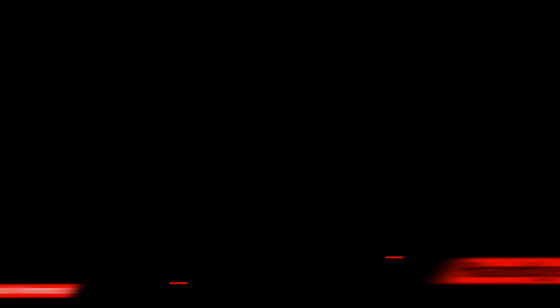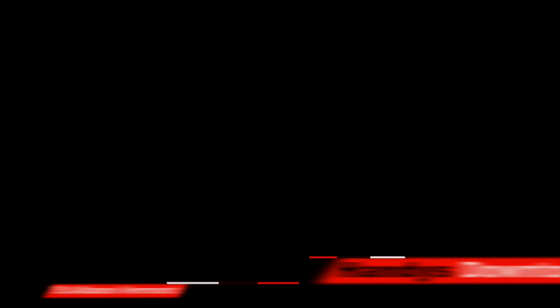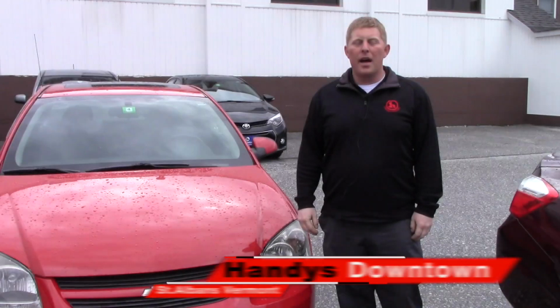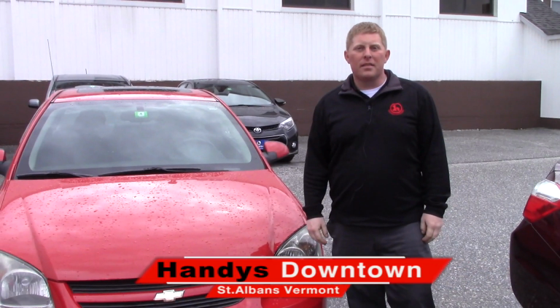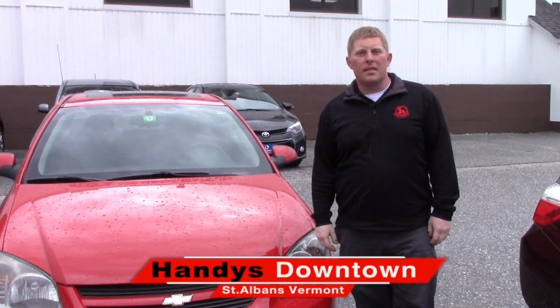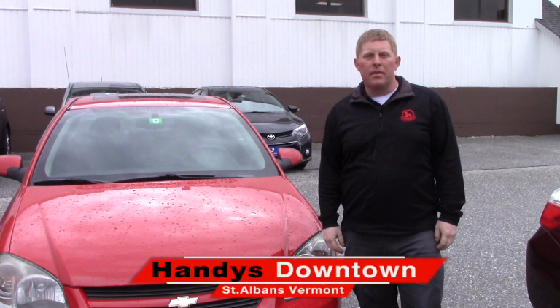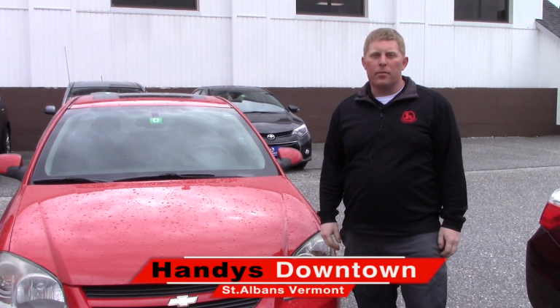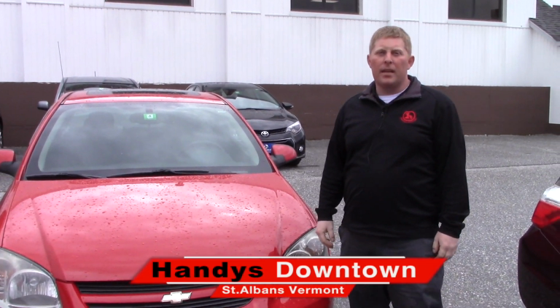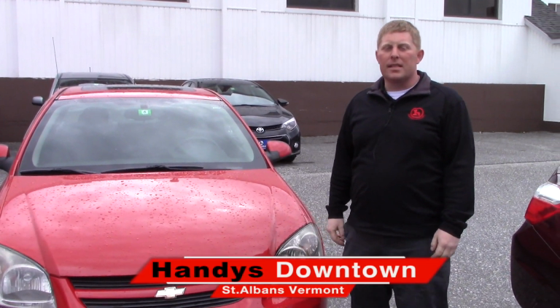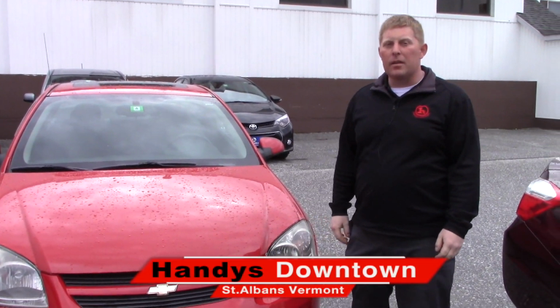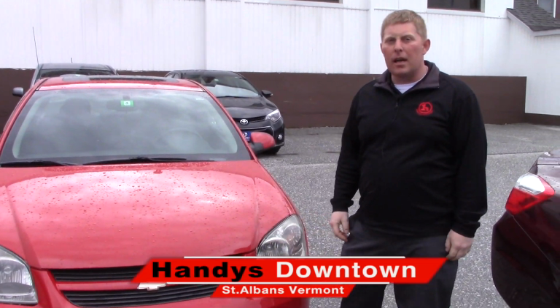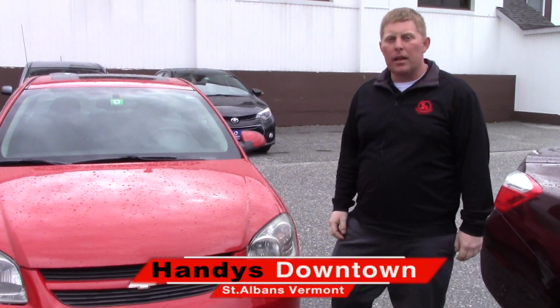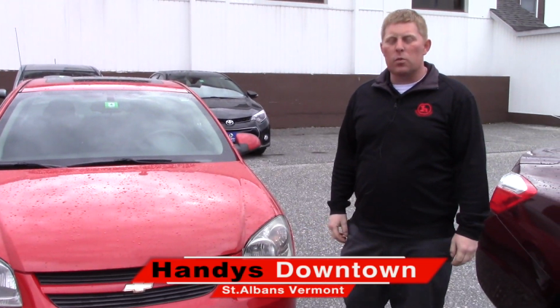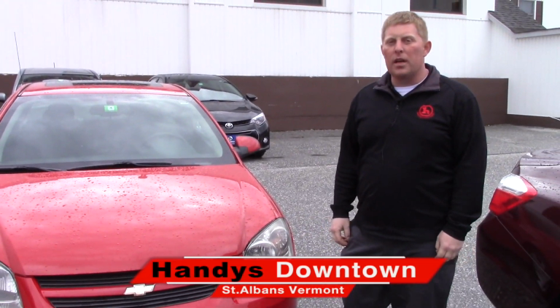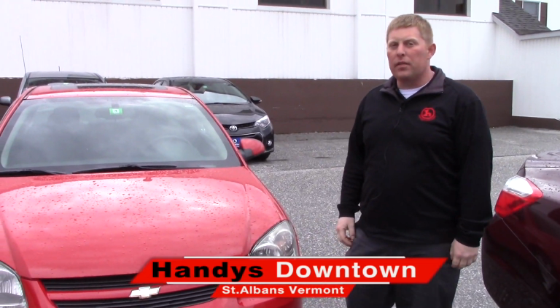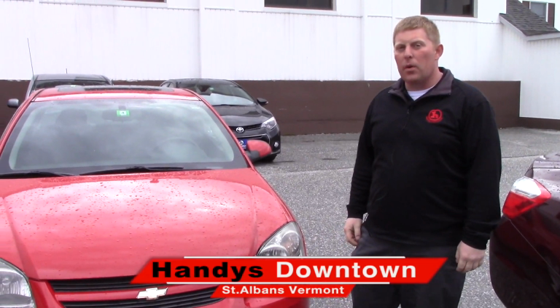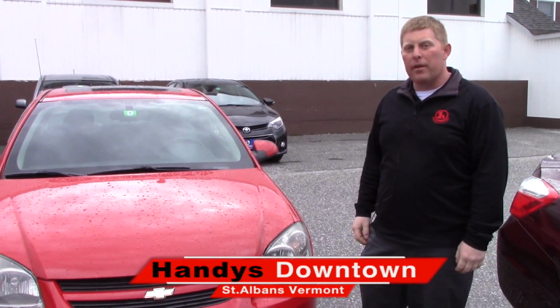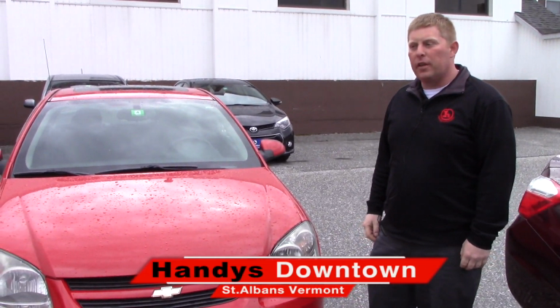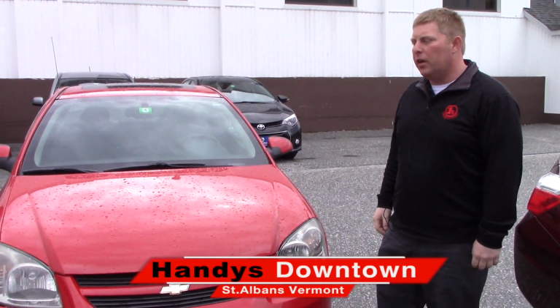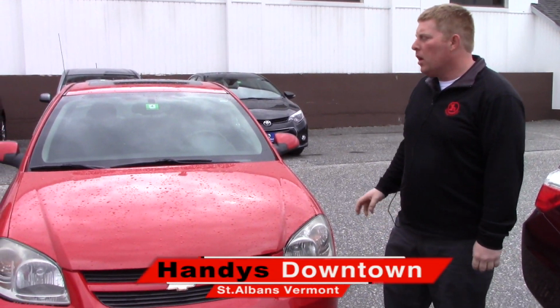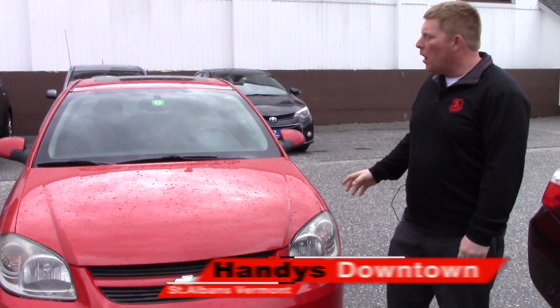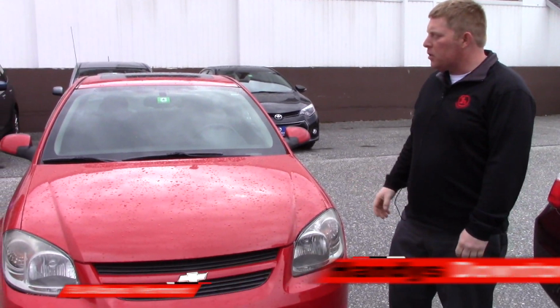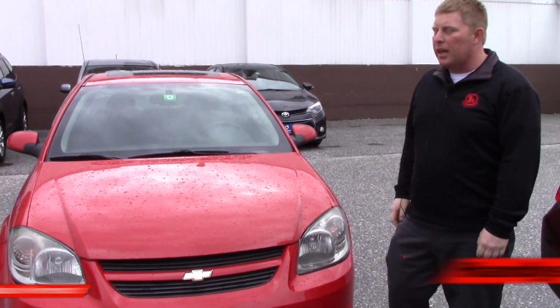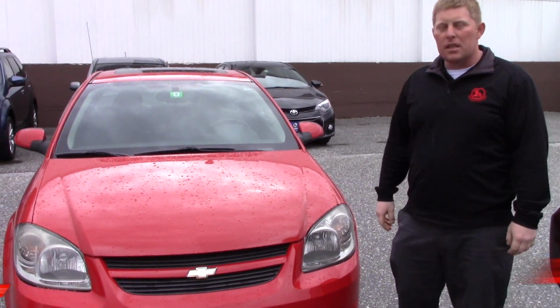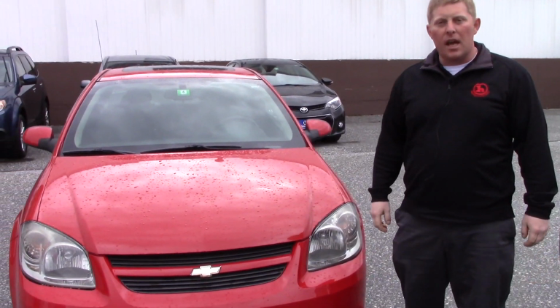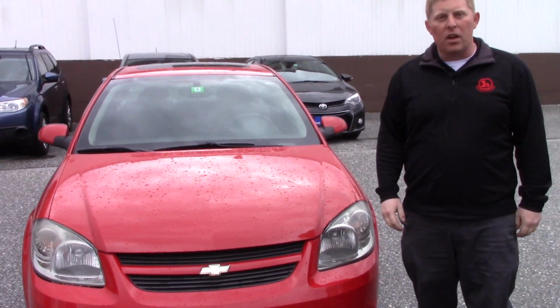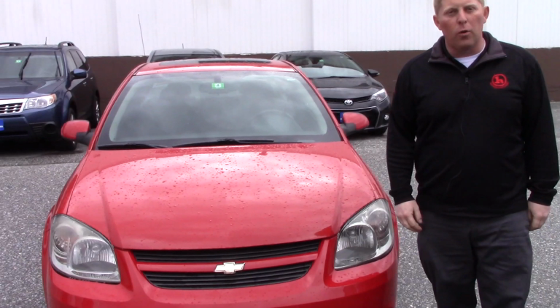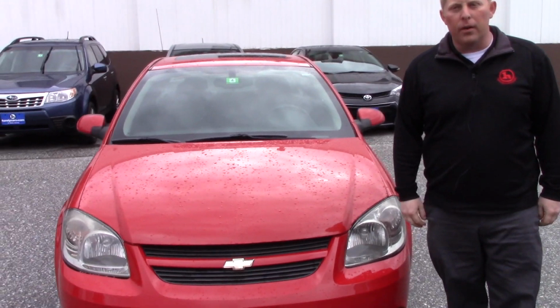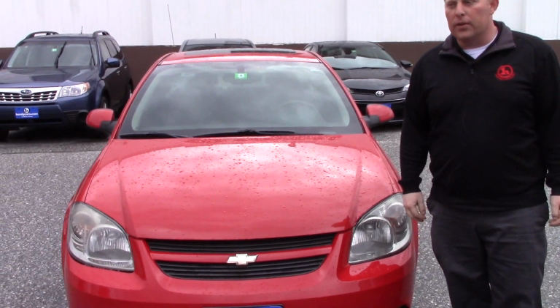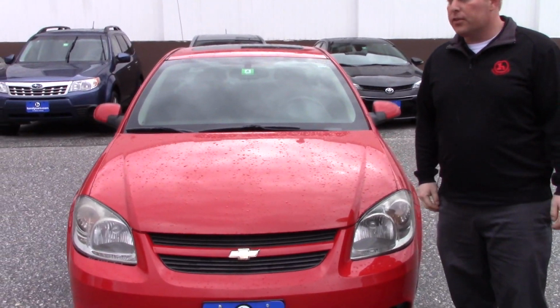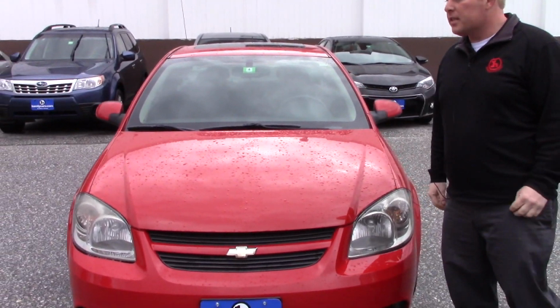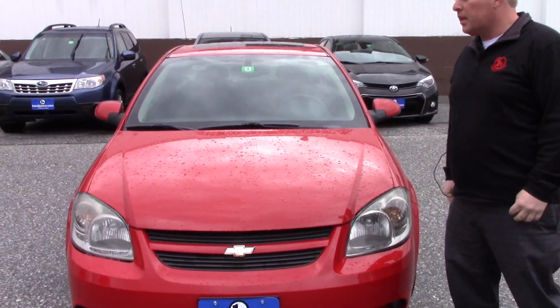Hi, this is David from Handy's Downtown. I just wanted to give you a quick video on the 2009 Cobalt you're interested in.